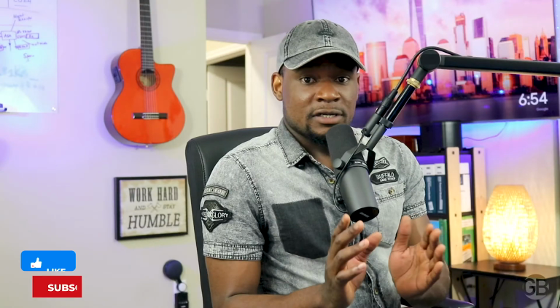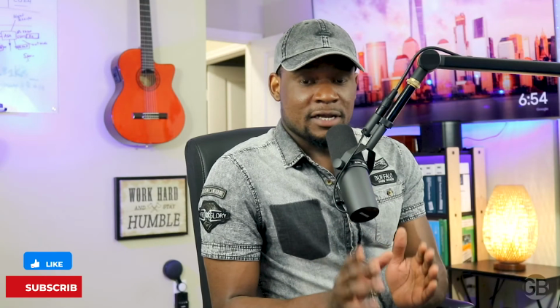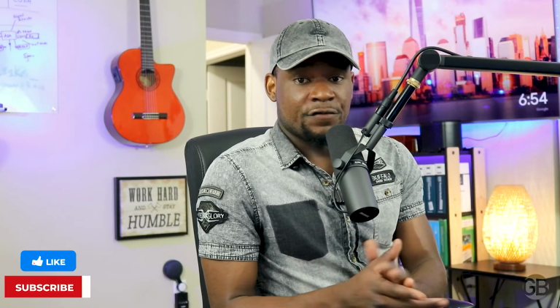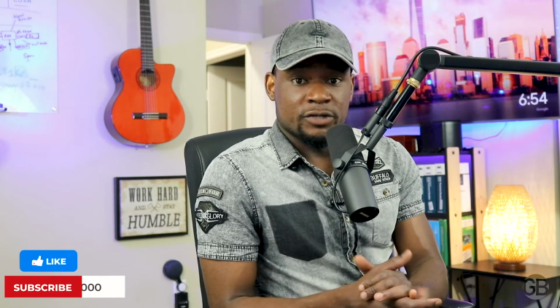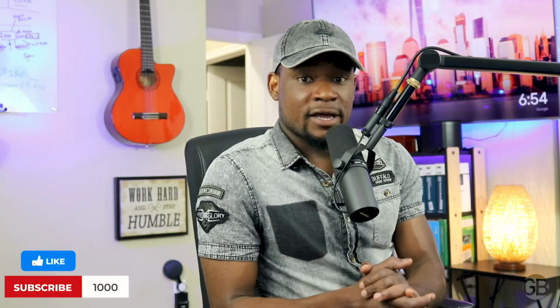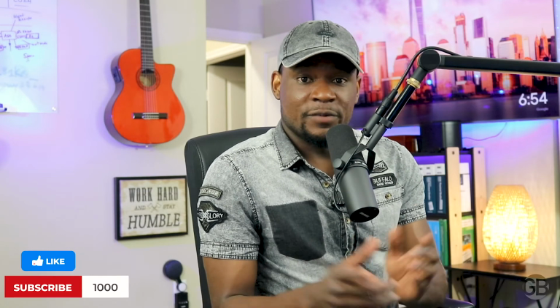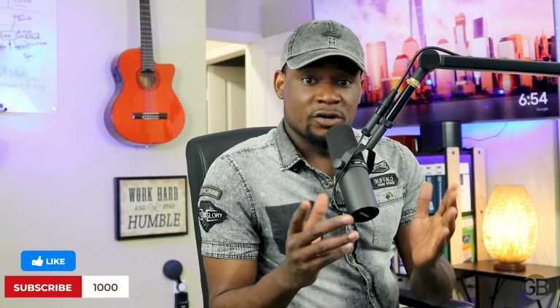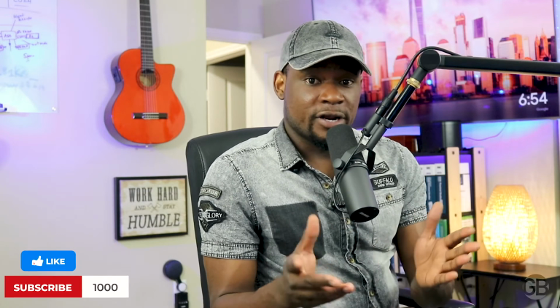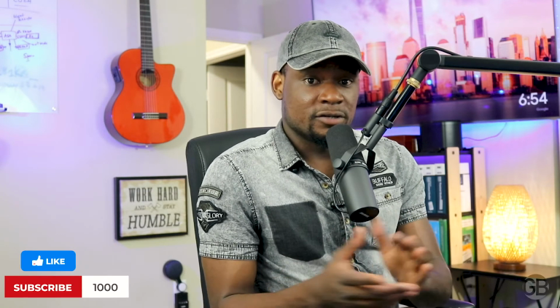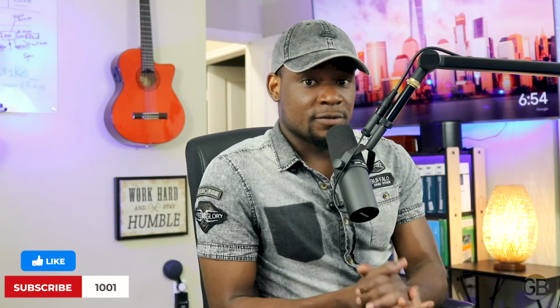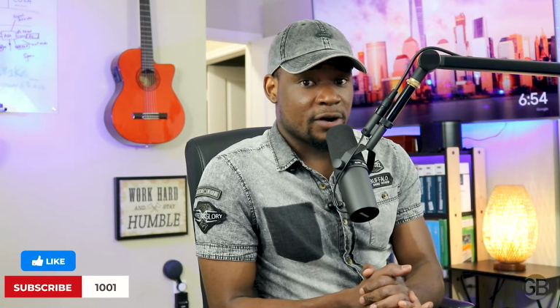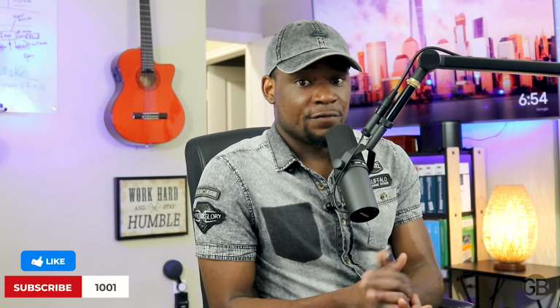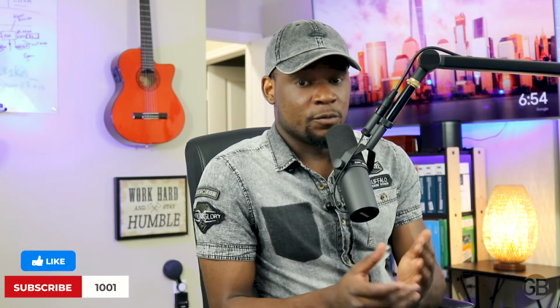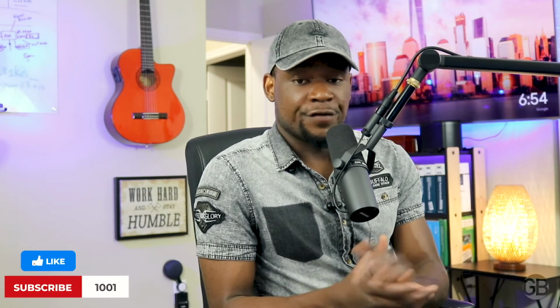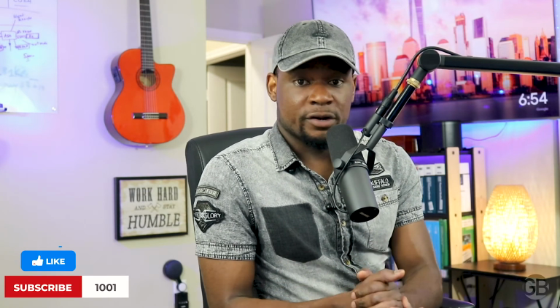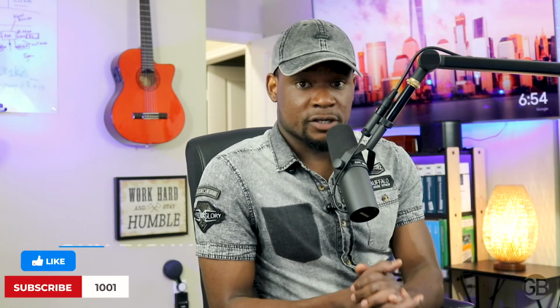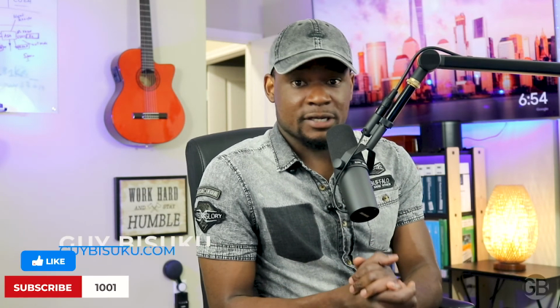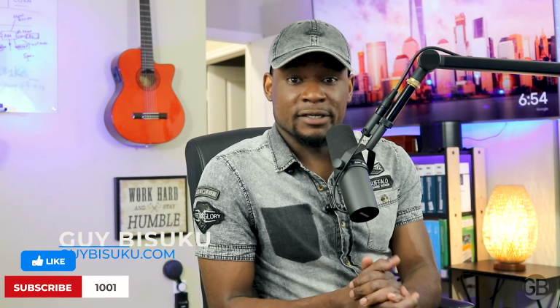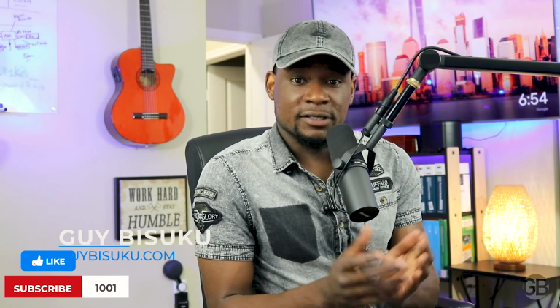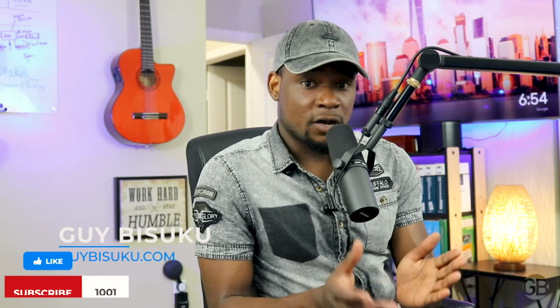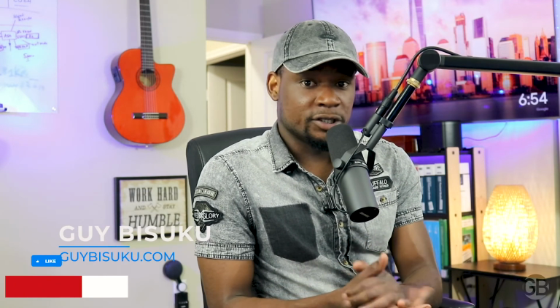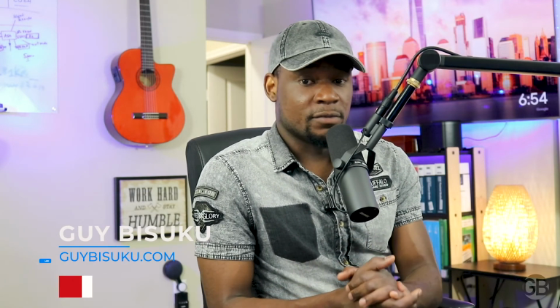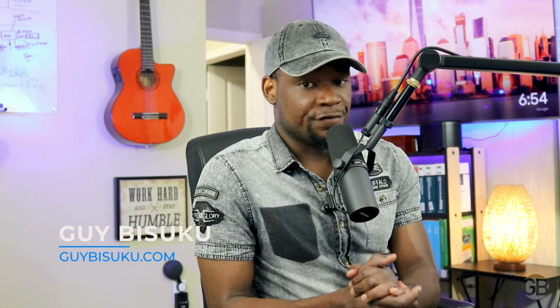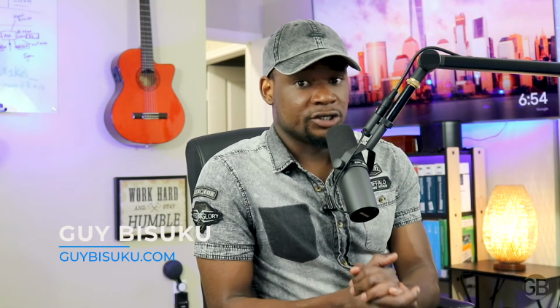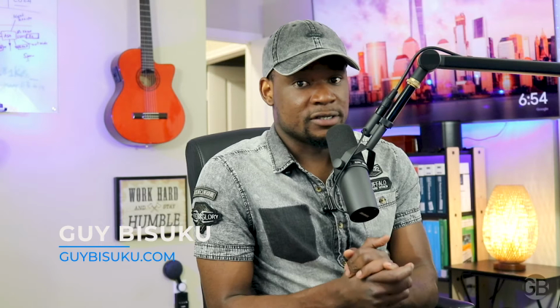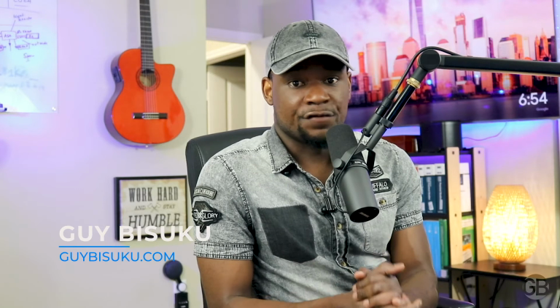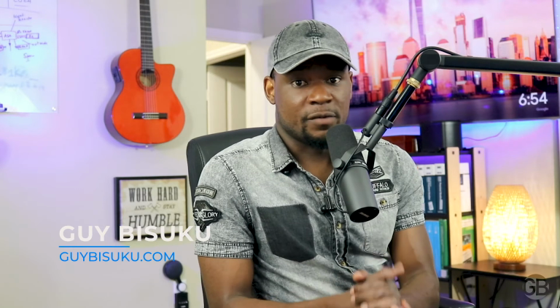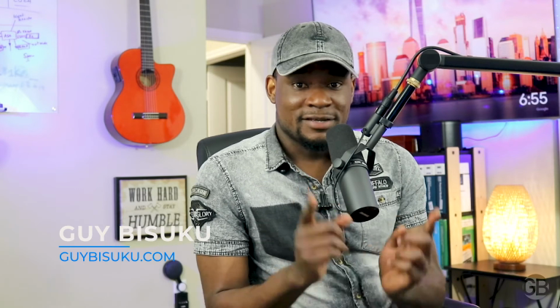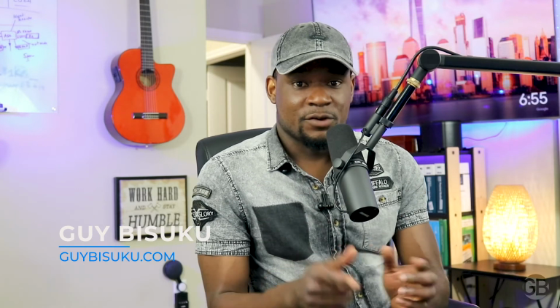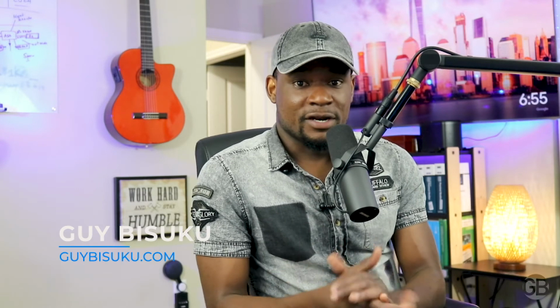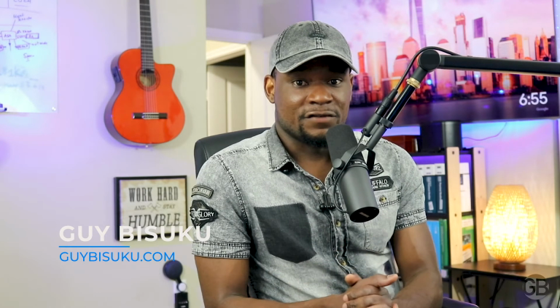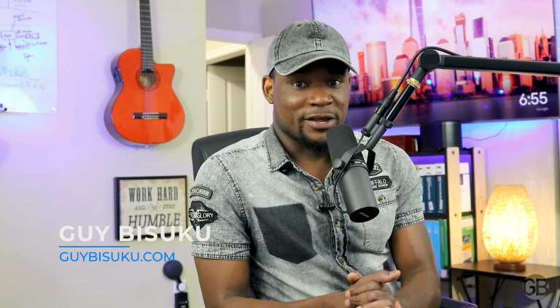That's all for today guys. Please don't forget to subscribe for more videos on science, technology, motivation, and self-development. See you in the next video.